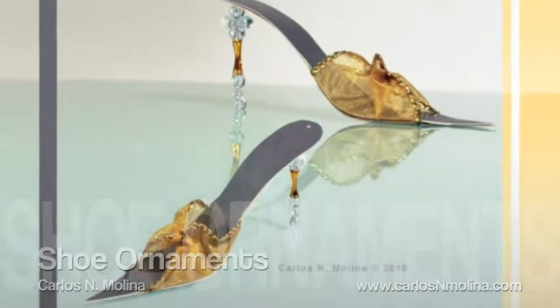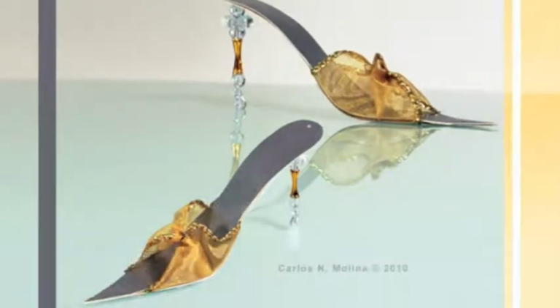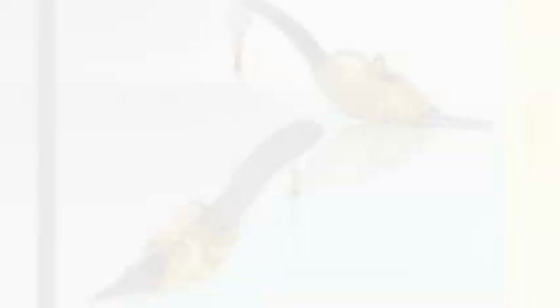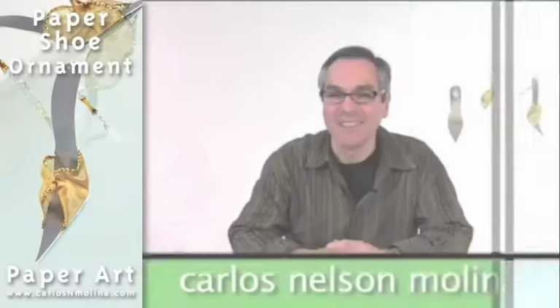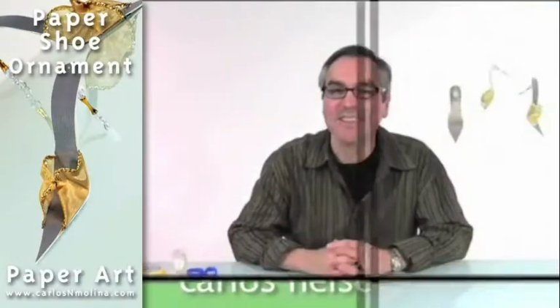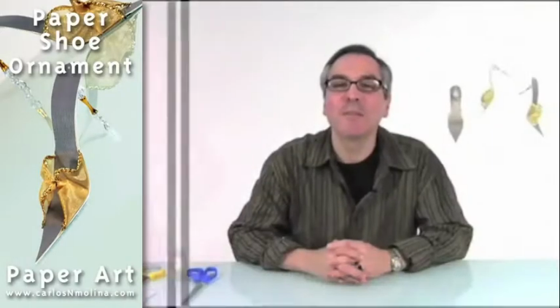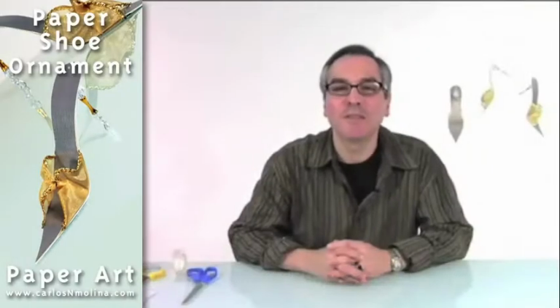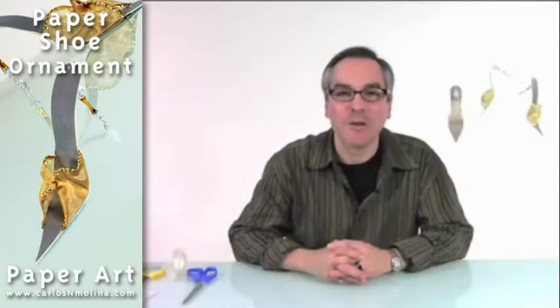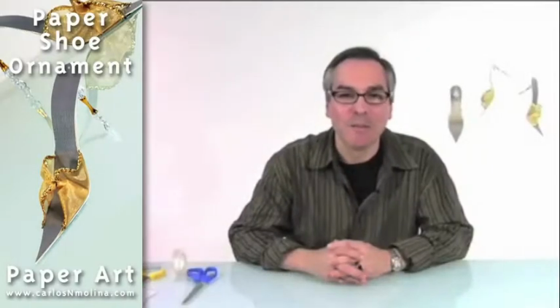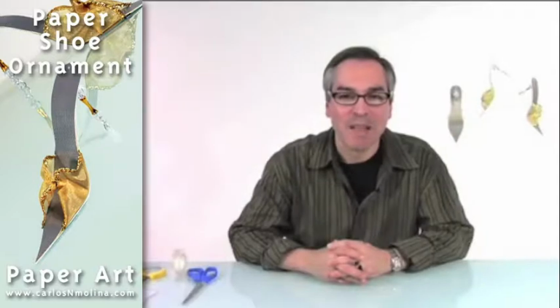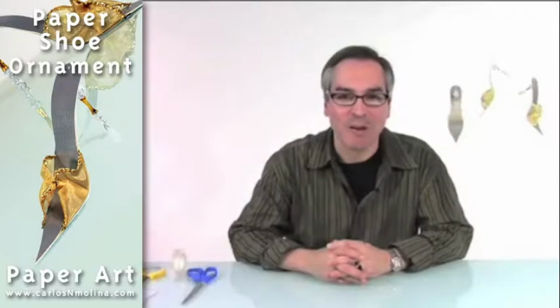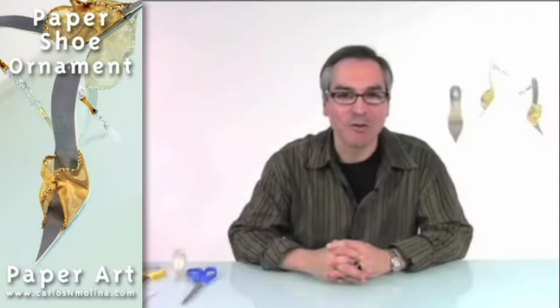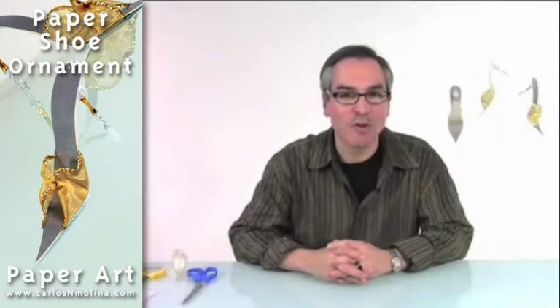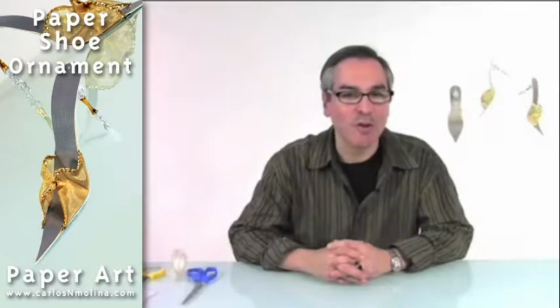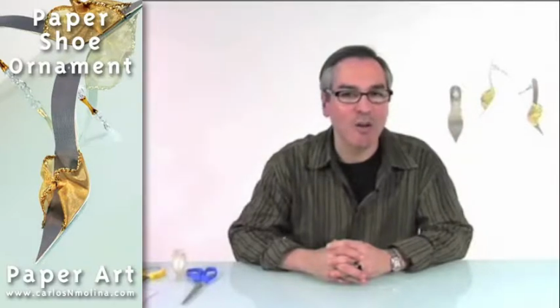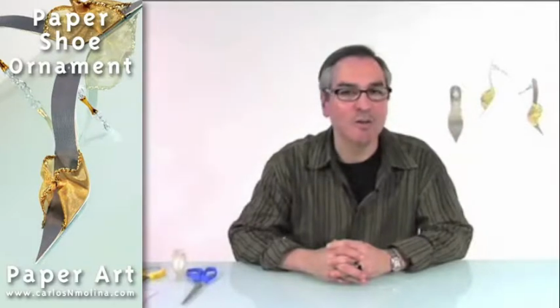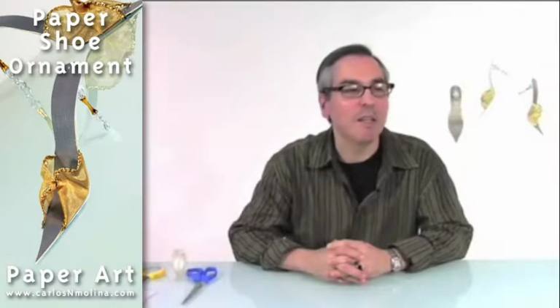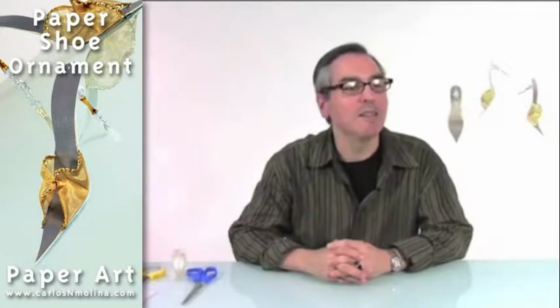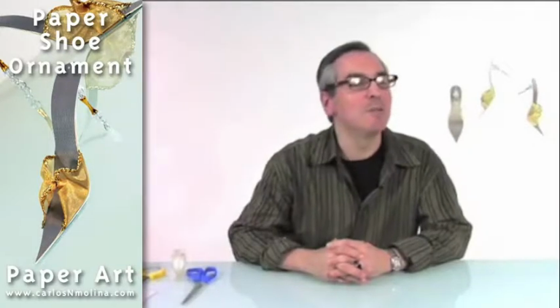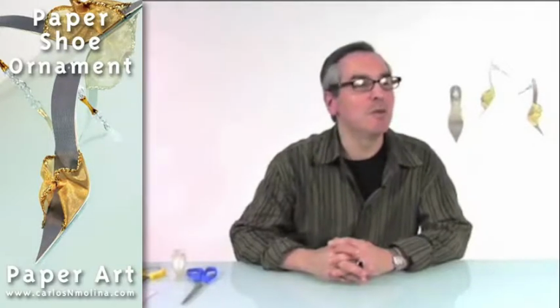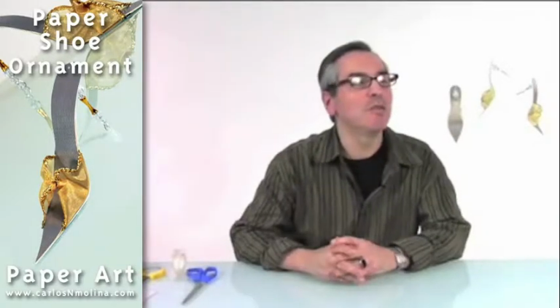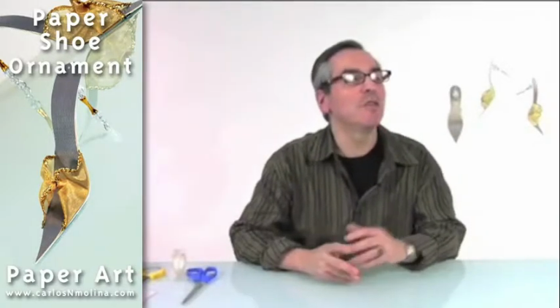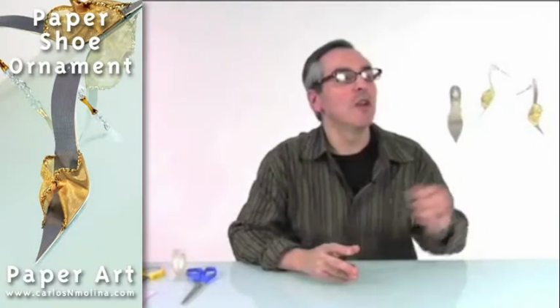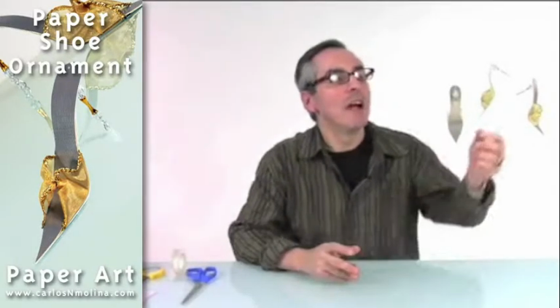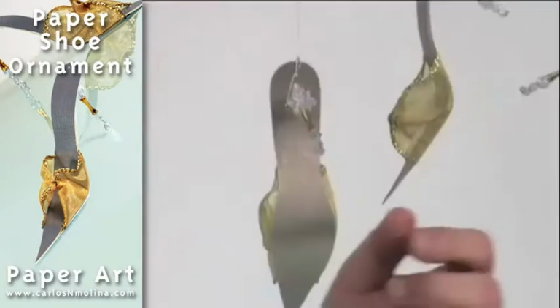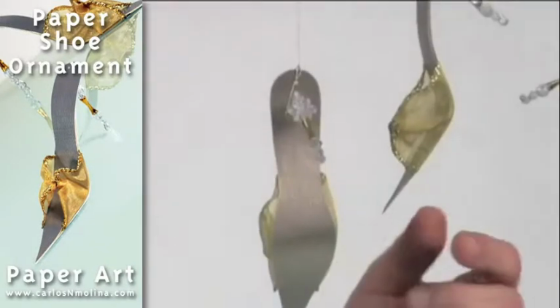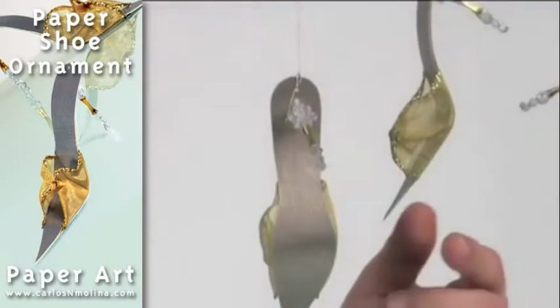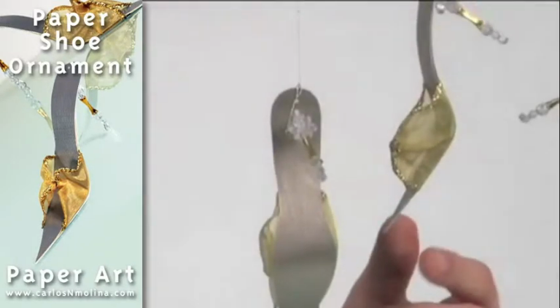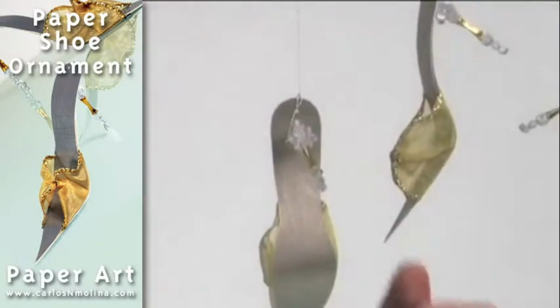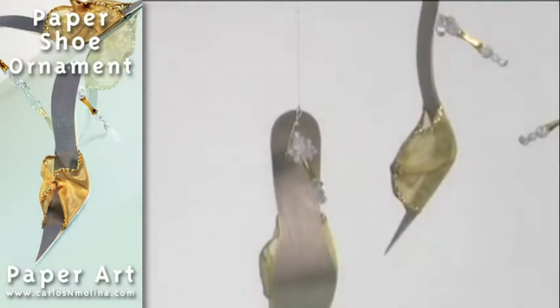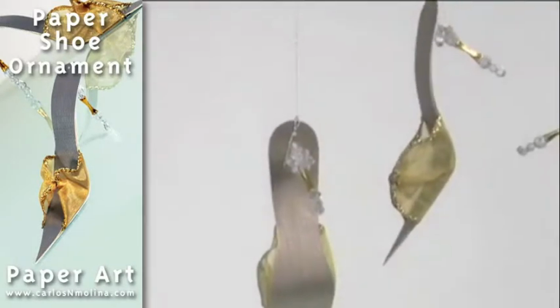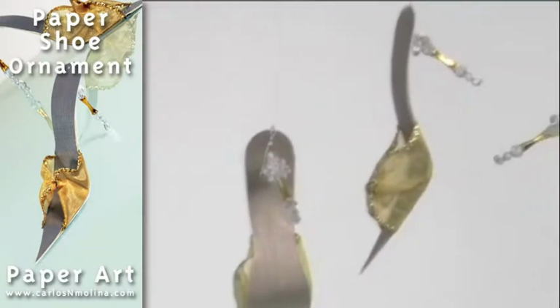In this episode, I'm going to show you how to make these beautiful high-heeled ornaments.